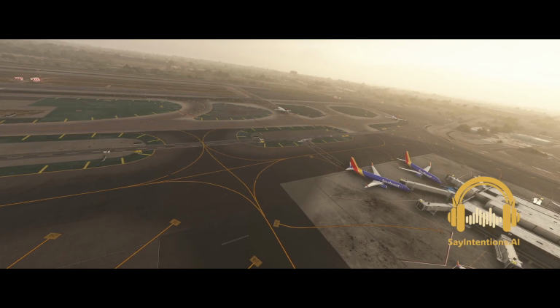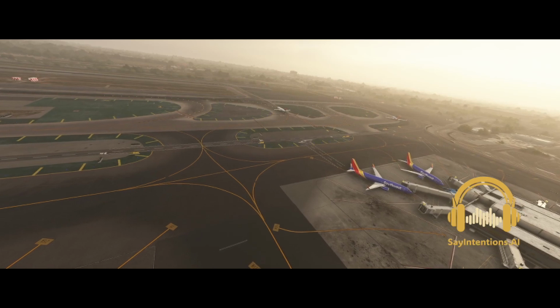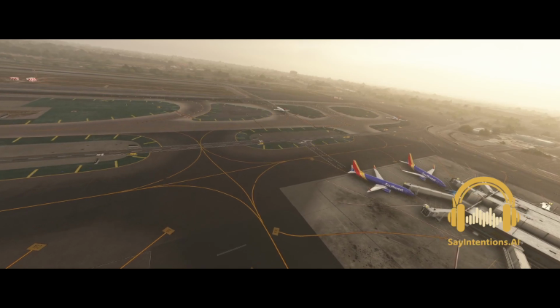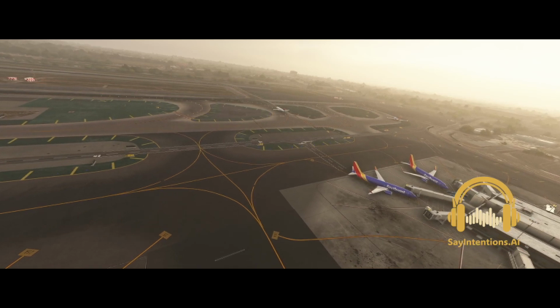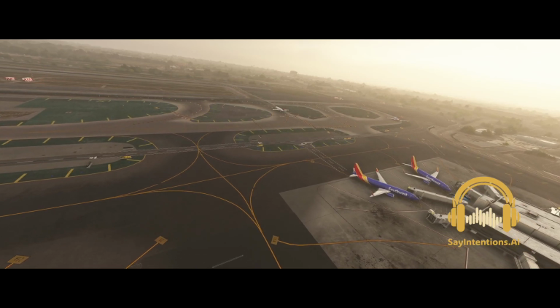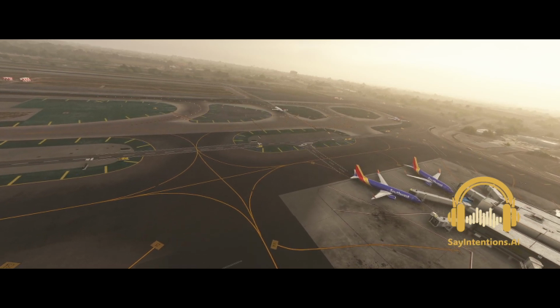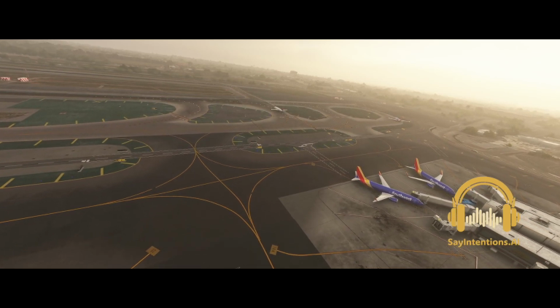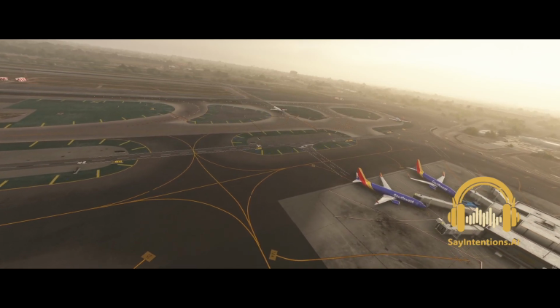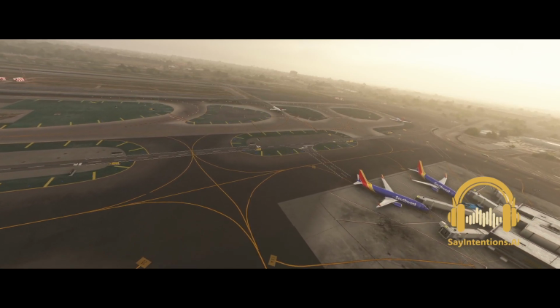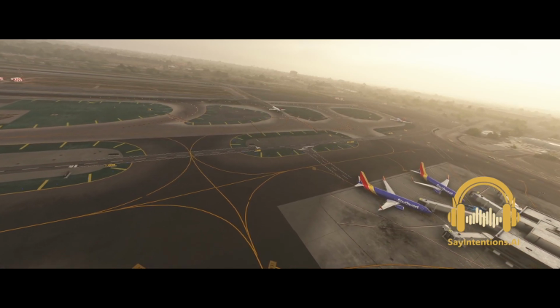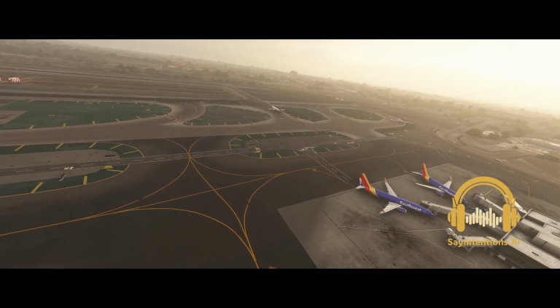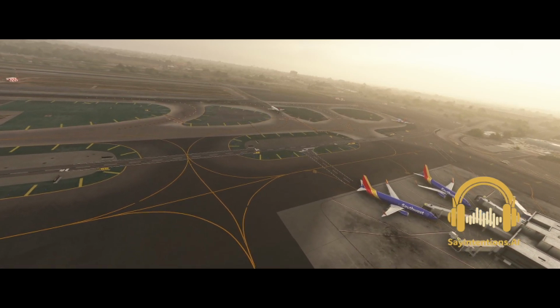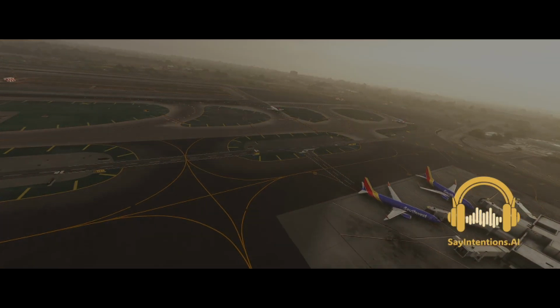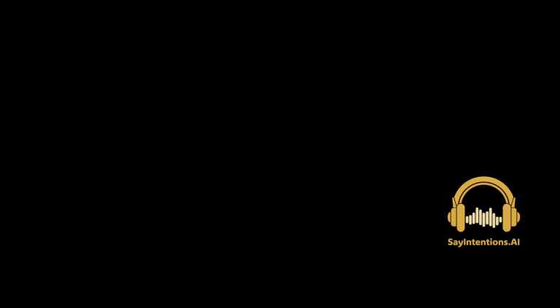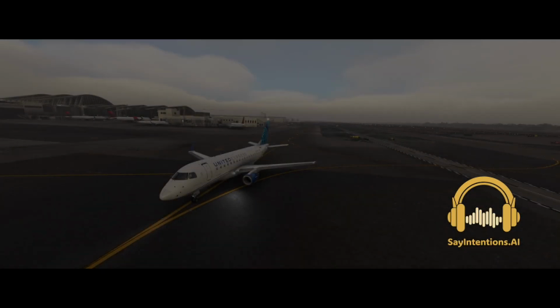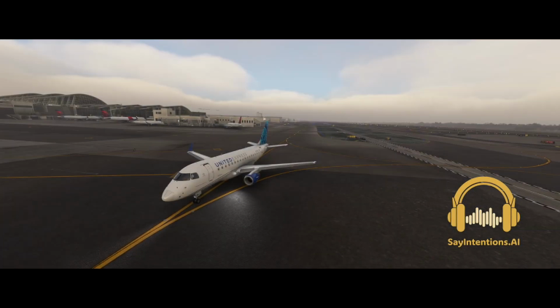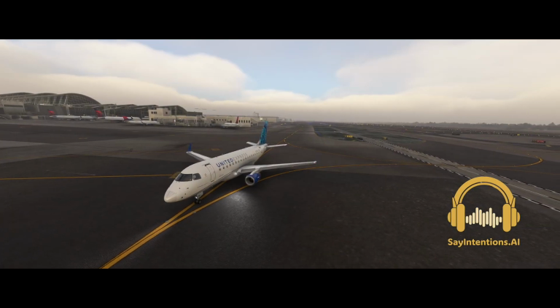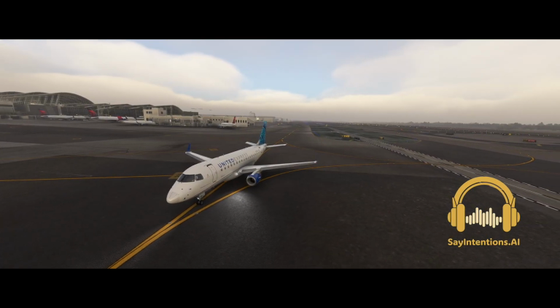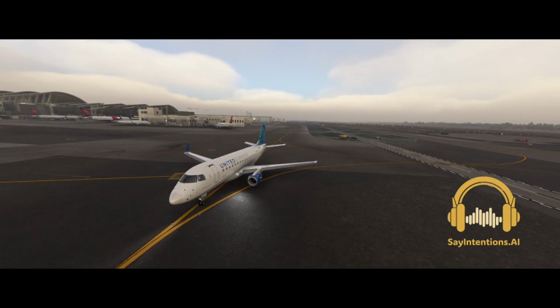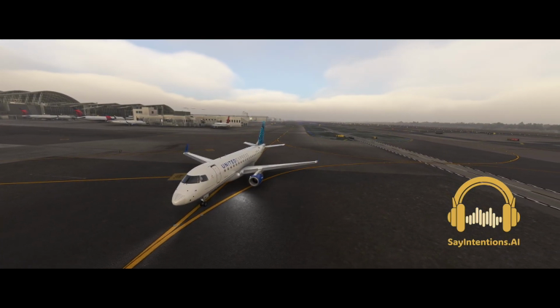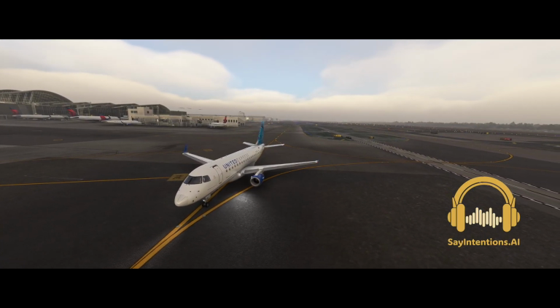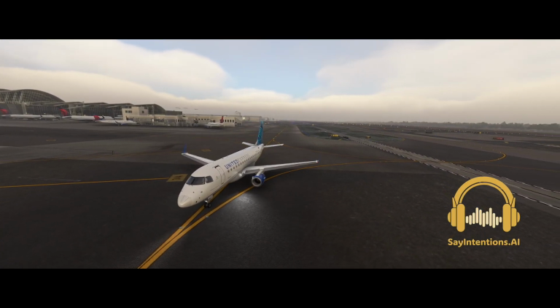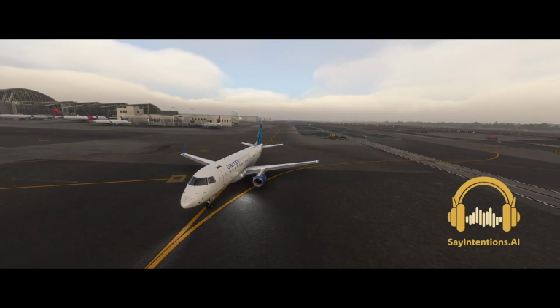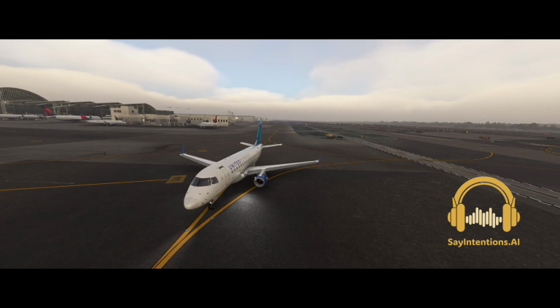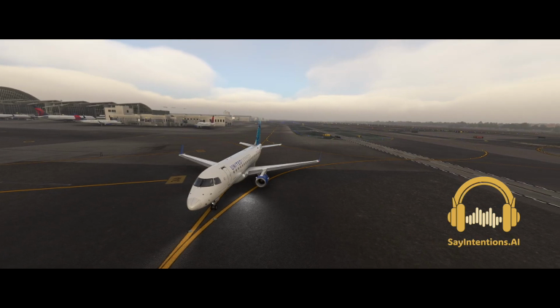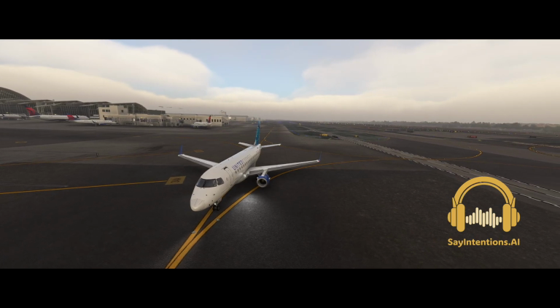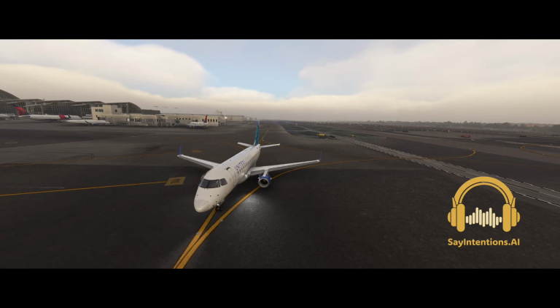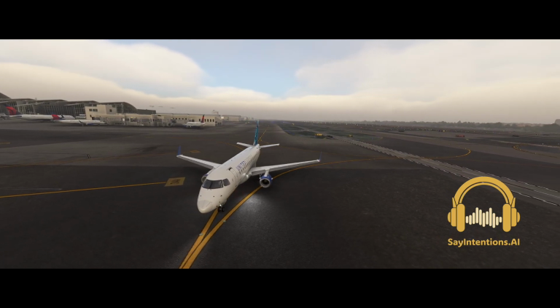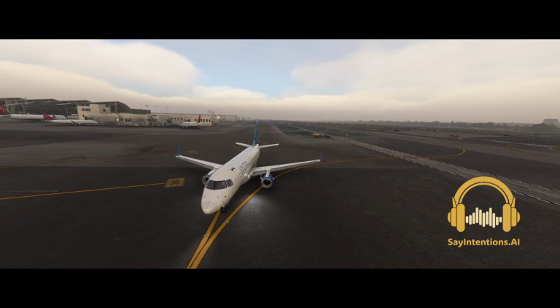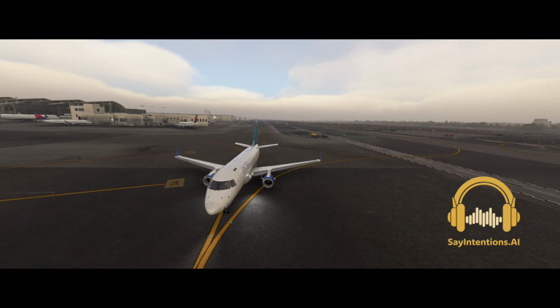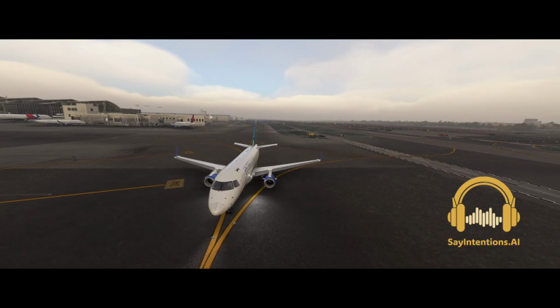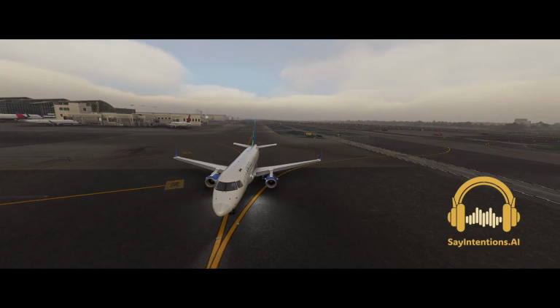United 498, alright taxi to runway 10. I need you on November, then Foxtrot, then back onto November and Echo. Make sure to hold short.